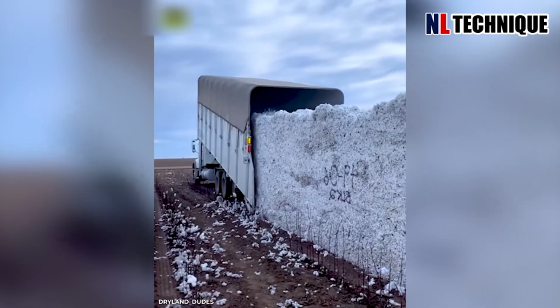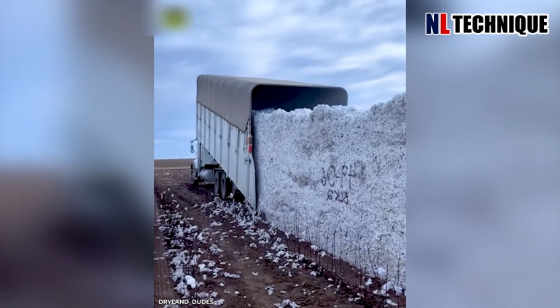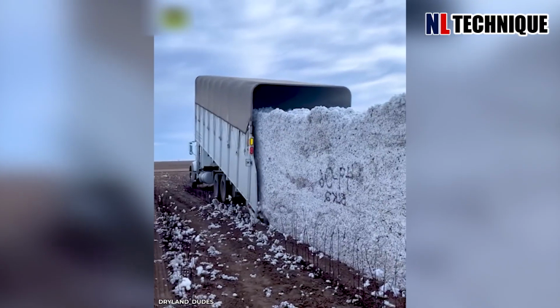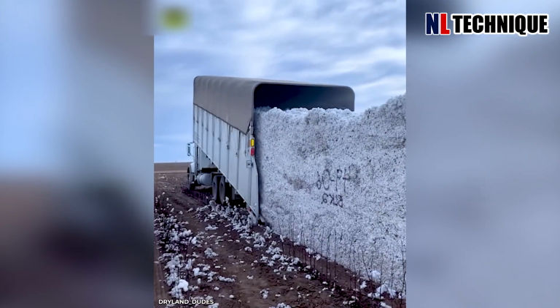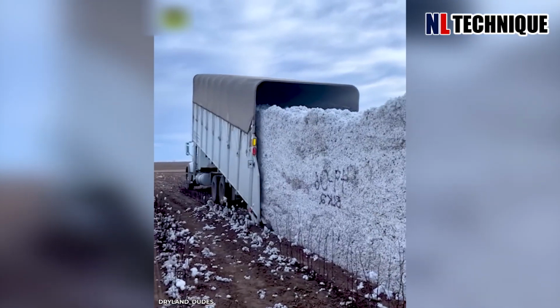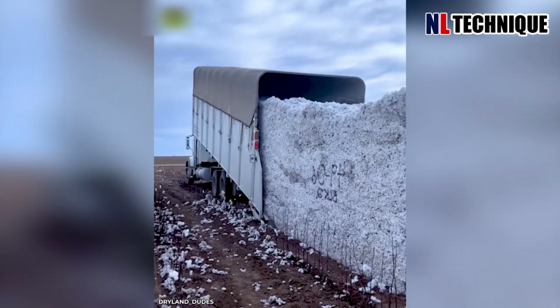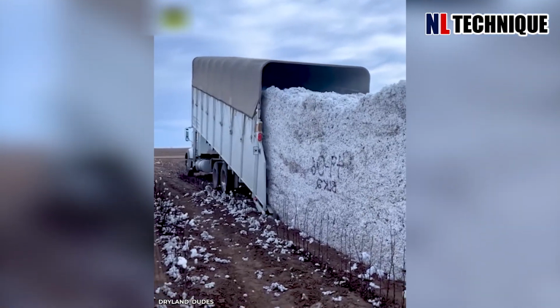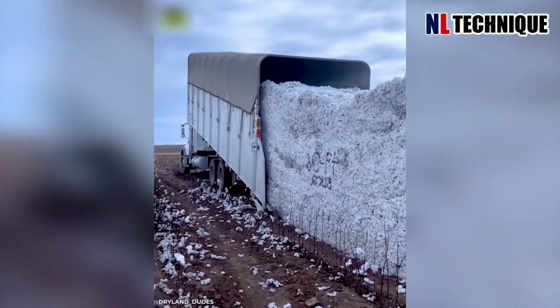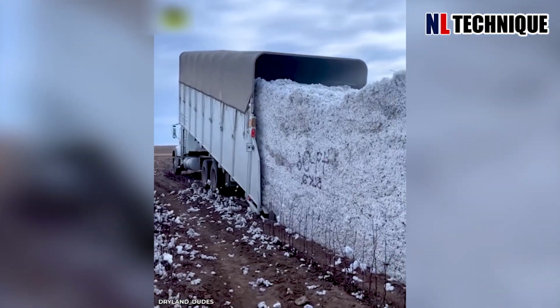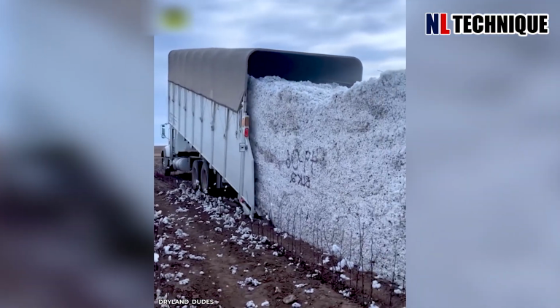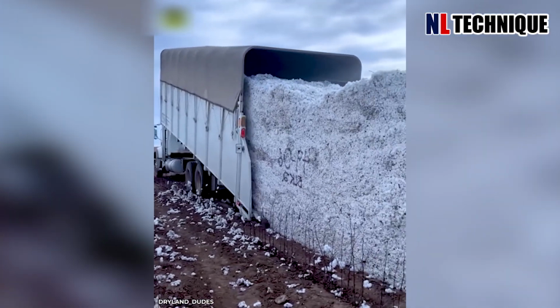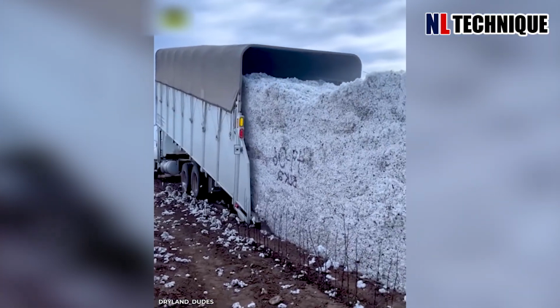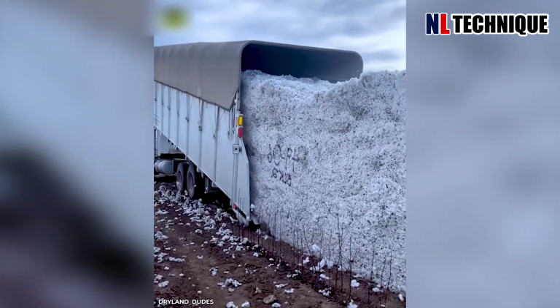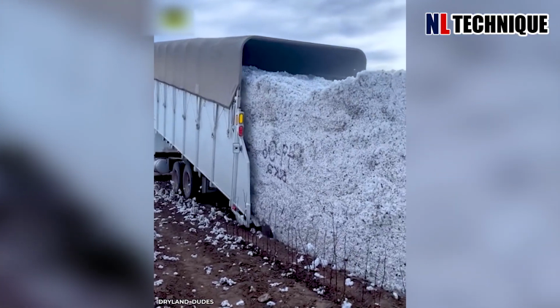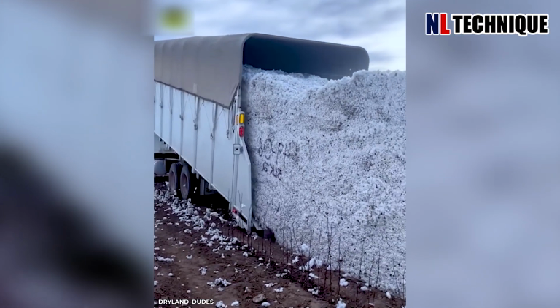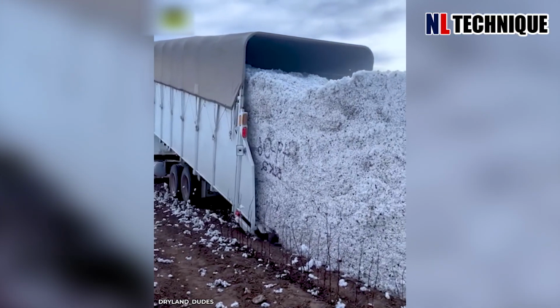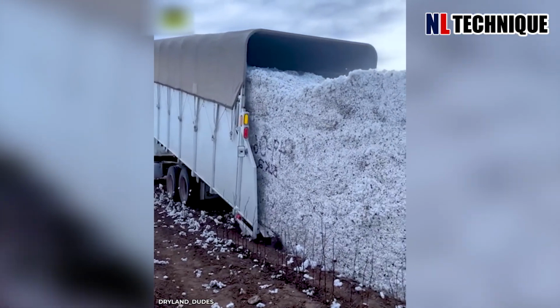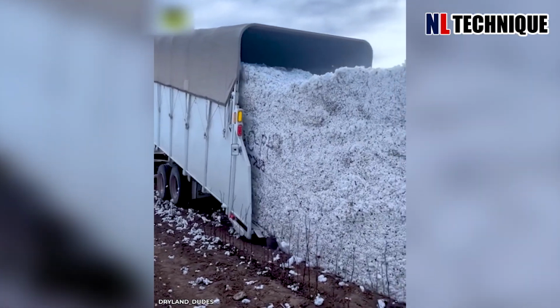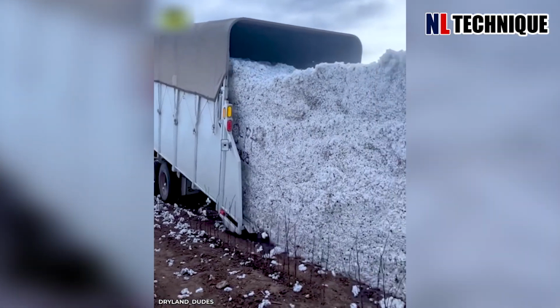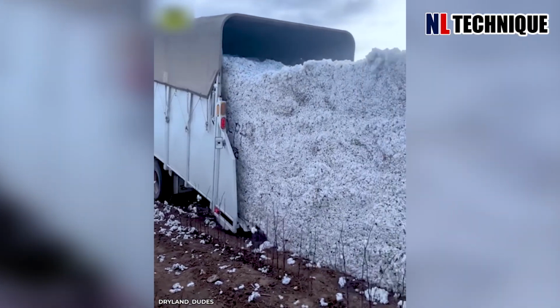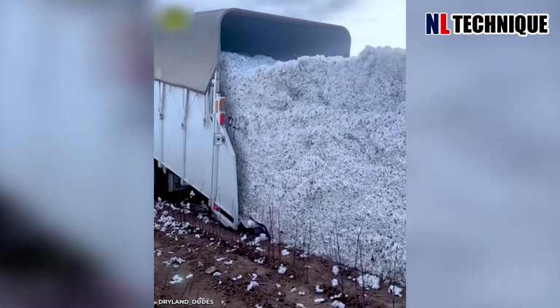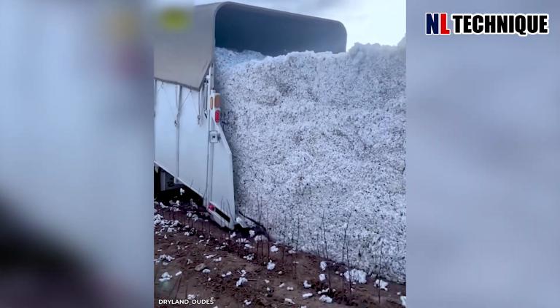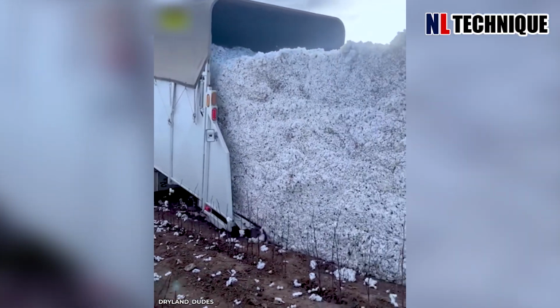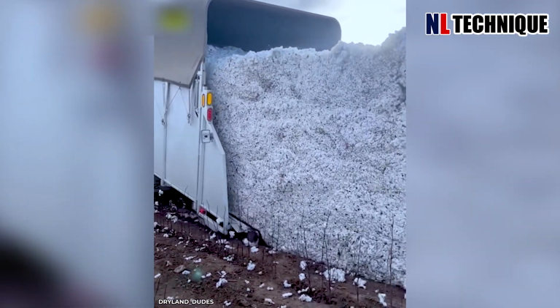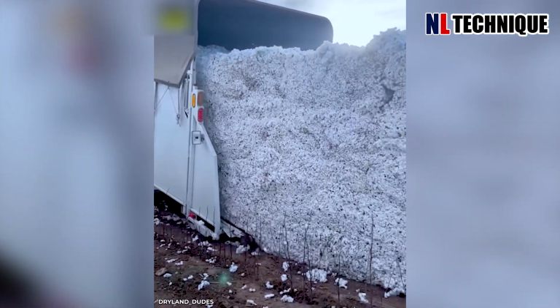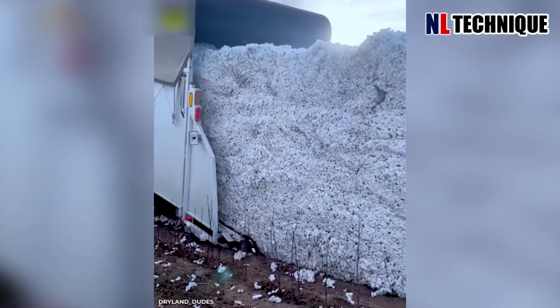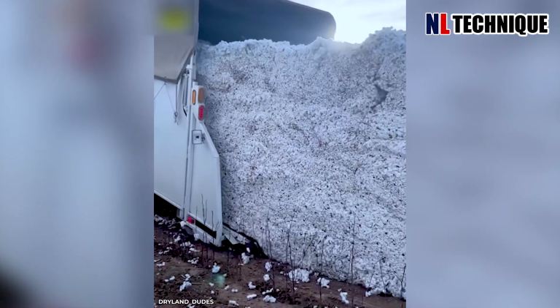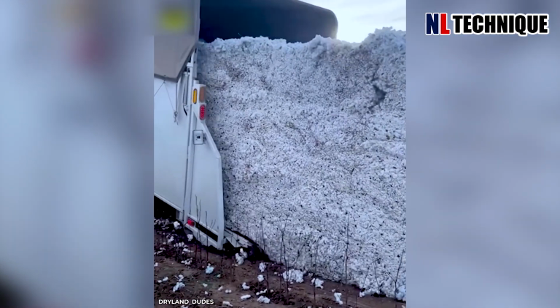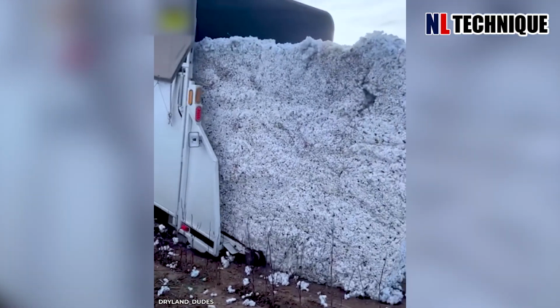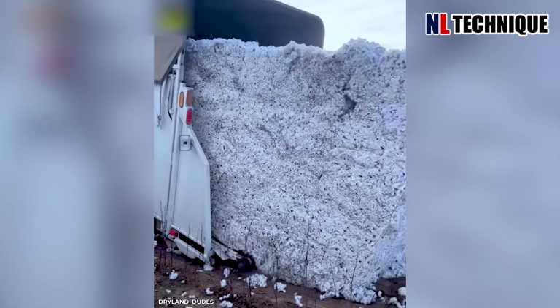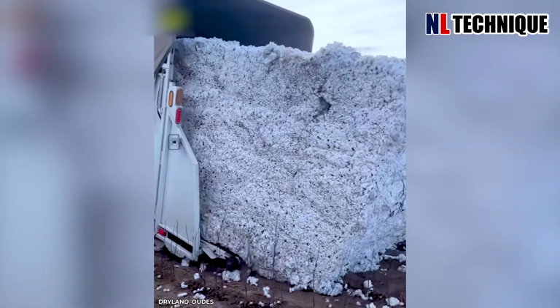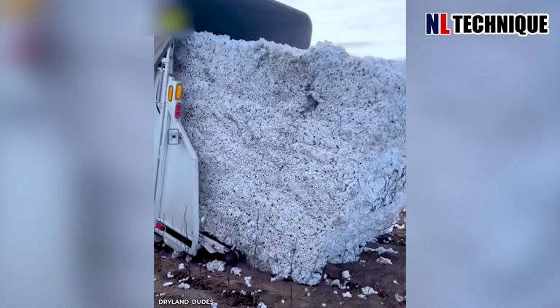In the vast cotton fields, an agricultural machine gently harvests the fluffy white balls.